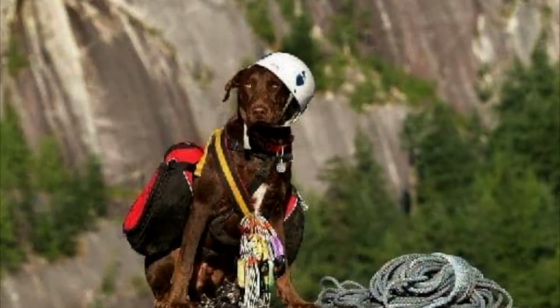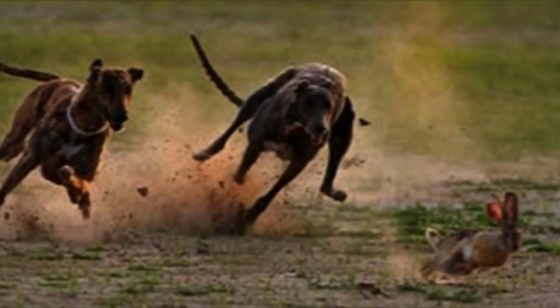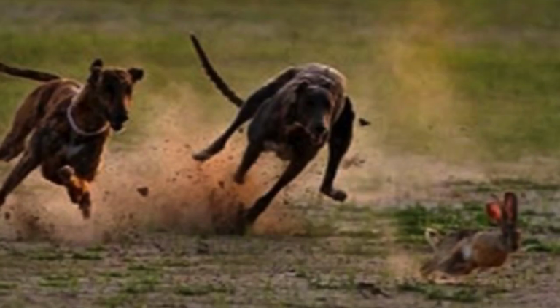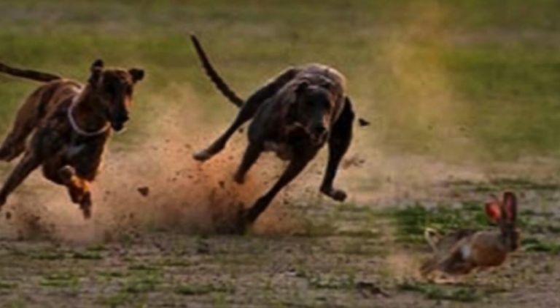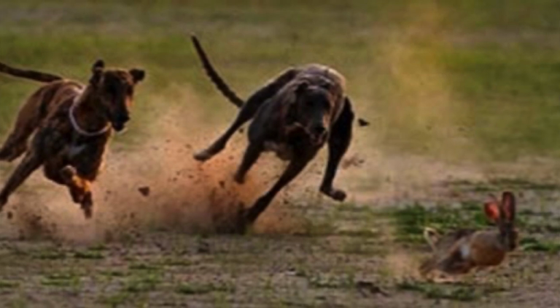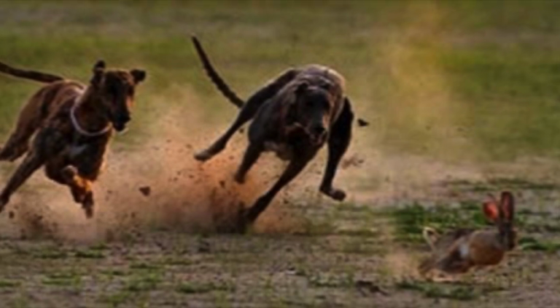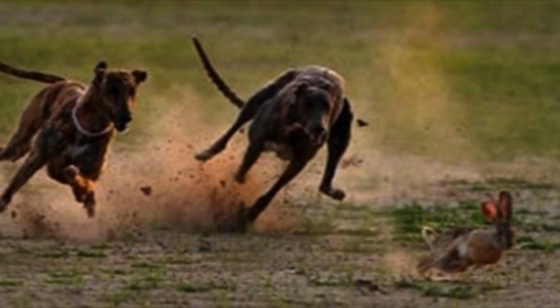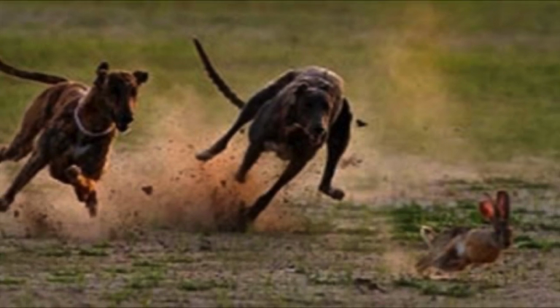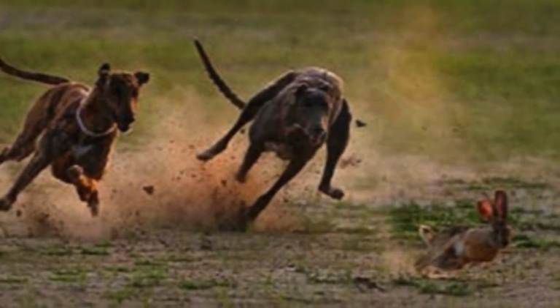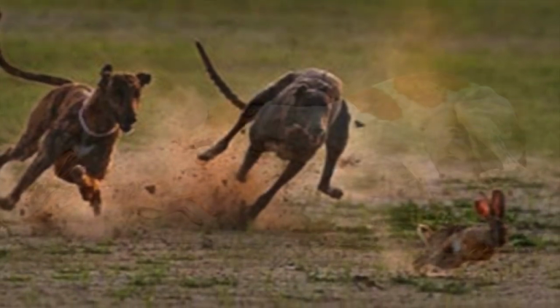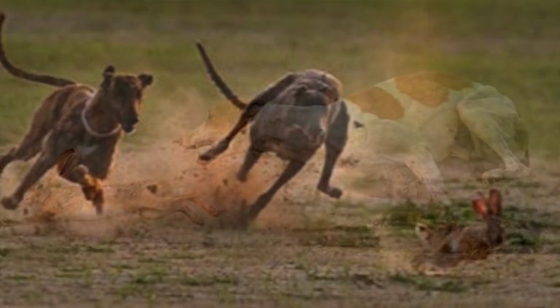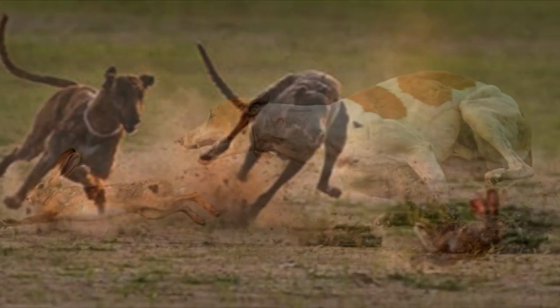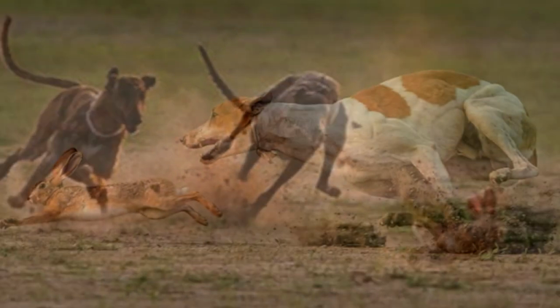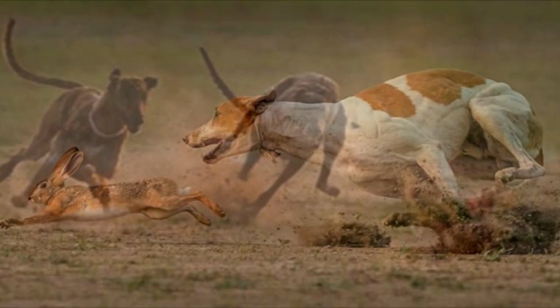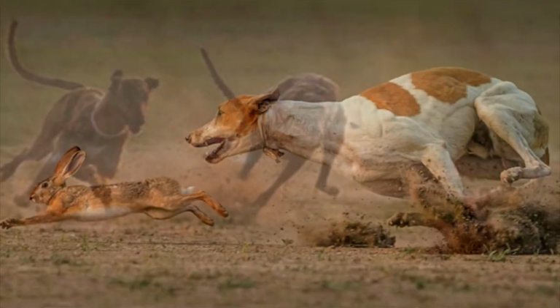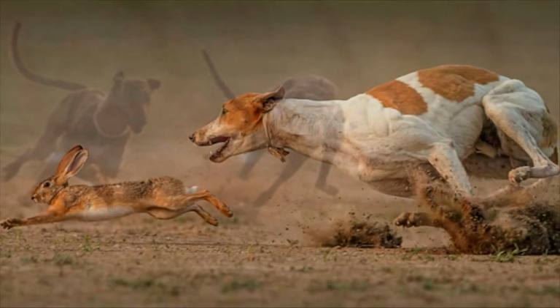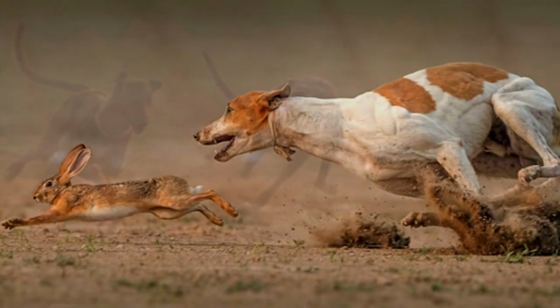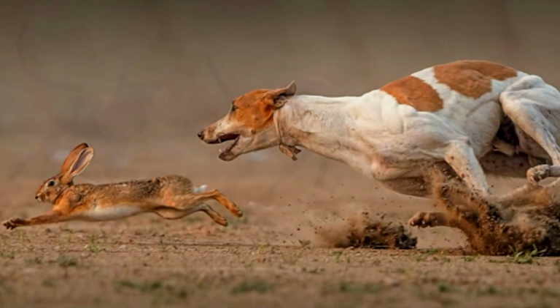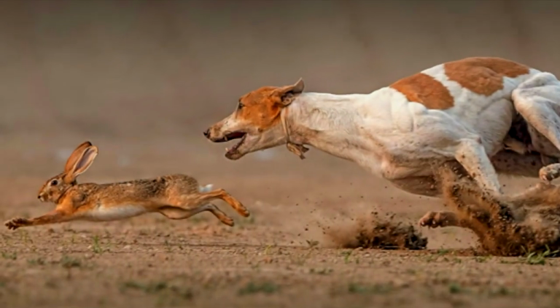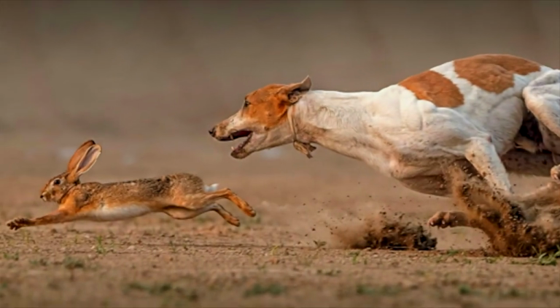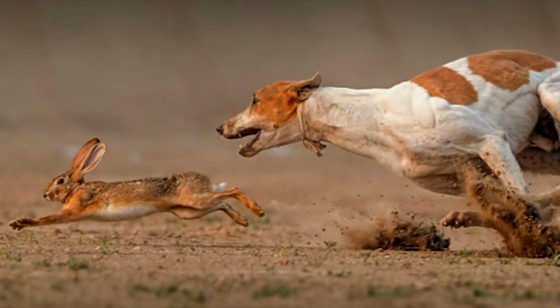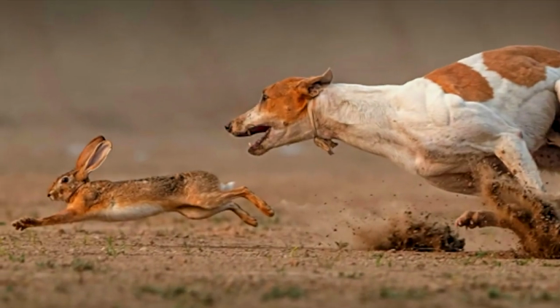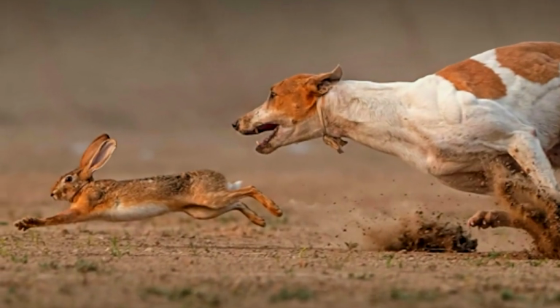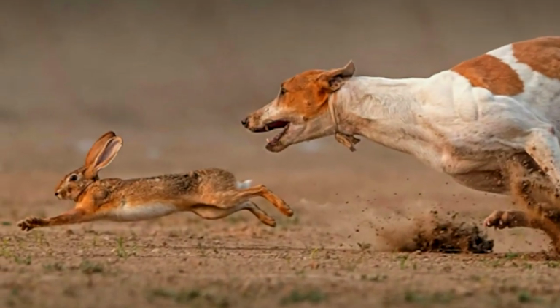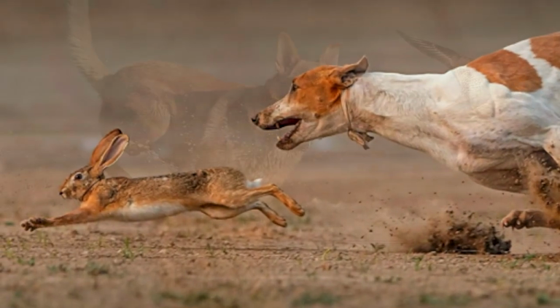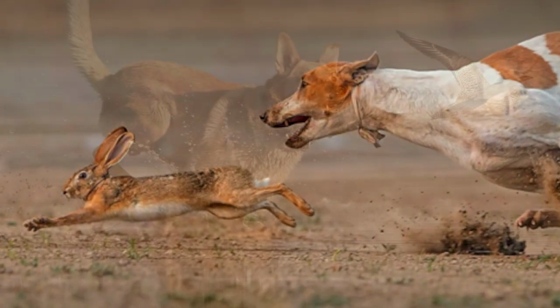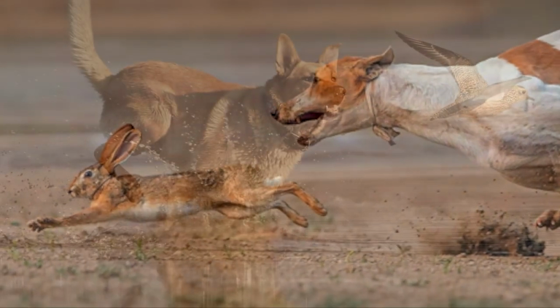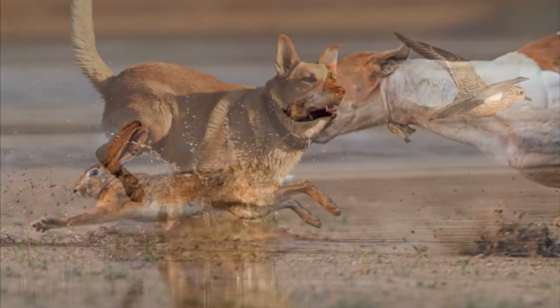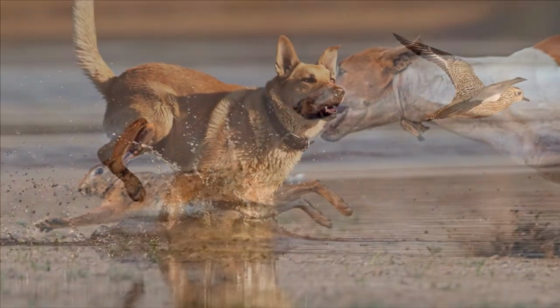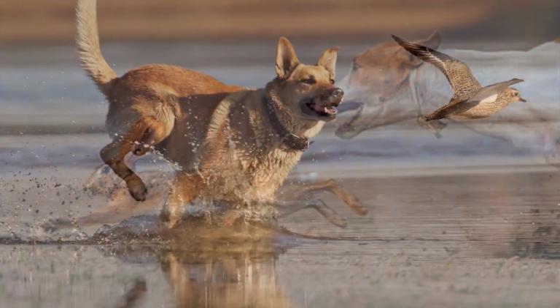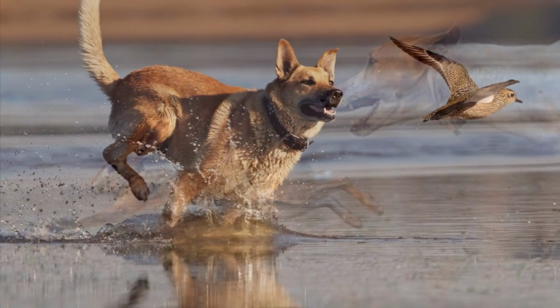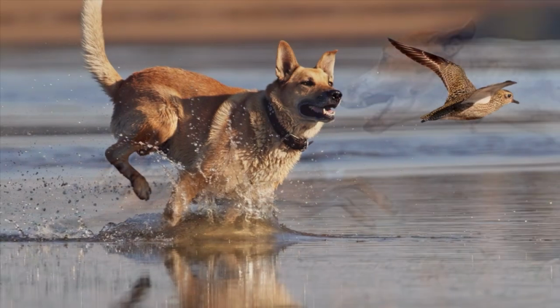Their tails may also increase their agility and ability to turn quickly, so they can keep up with their prey.